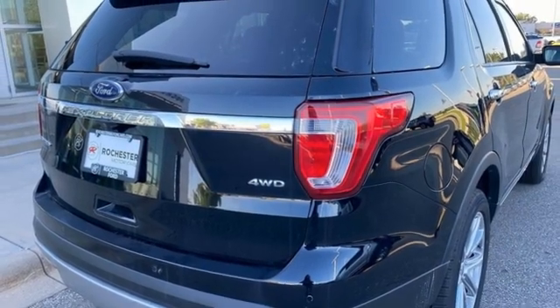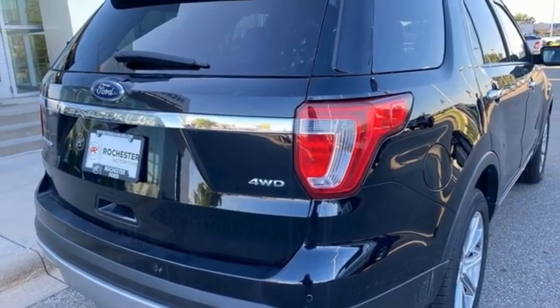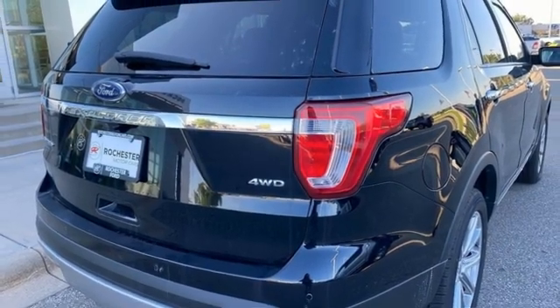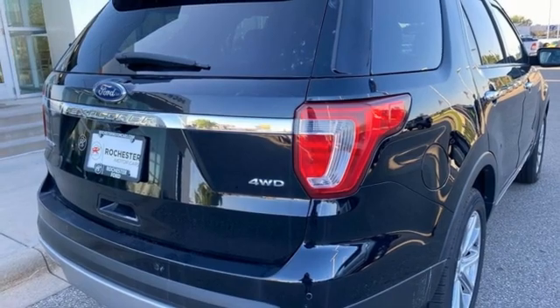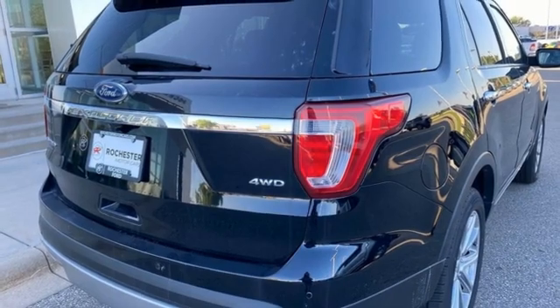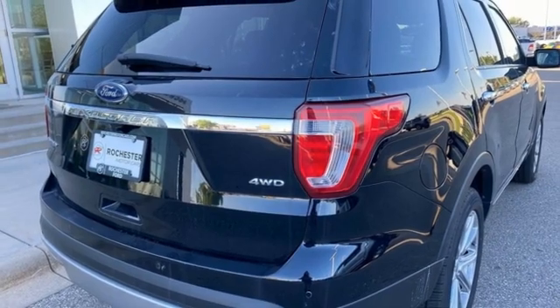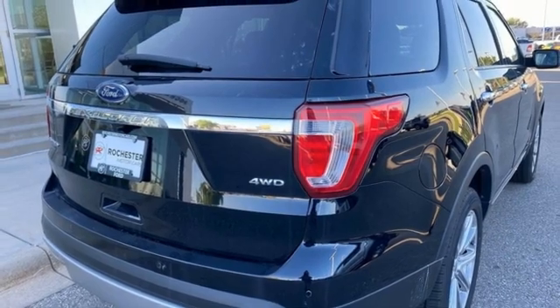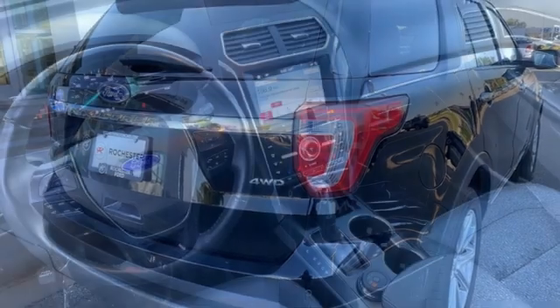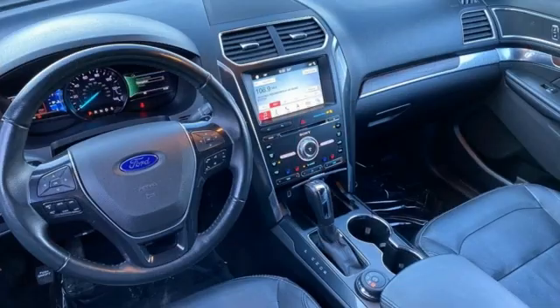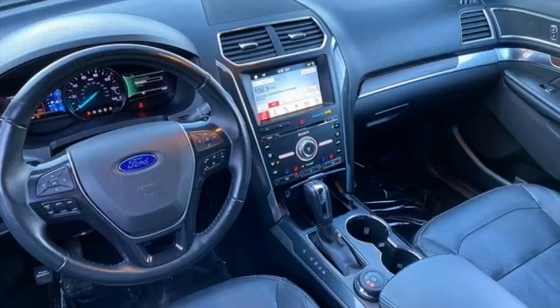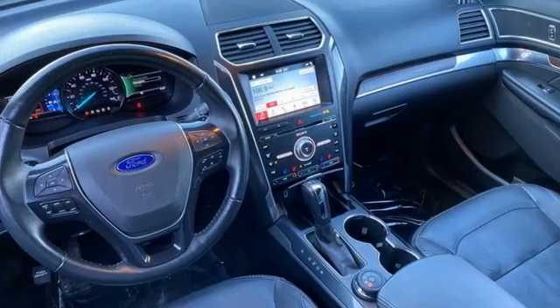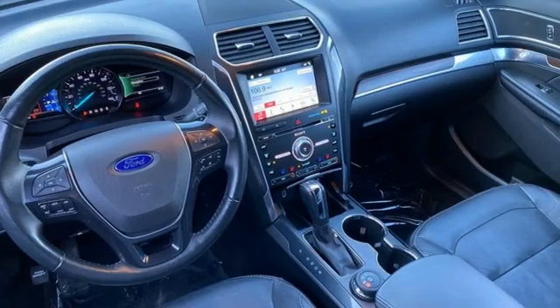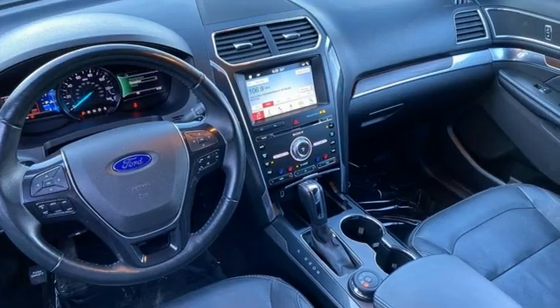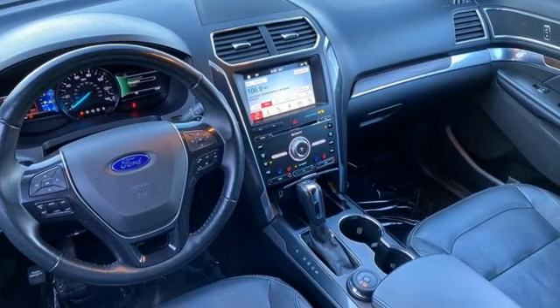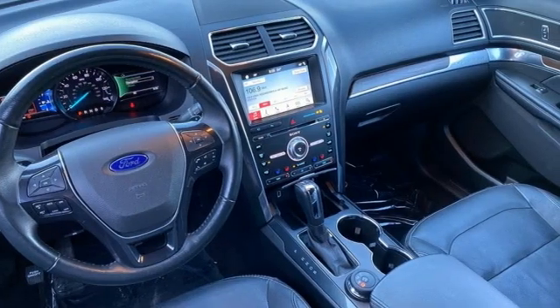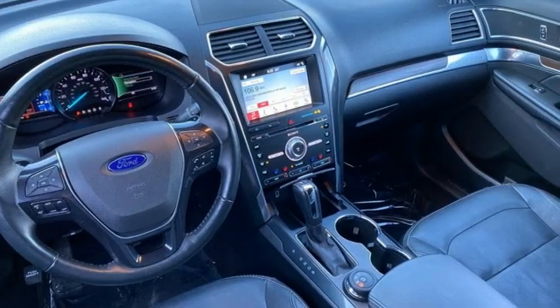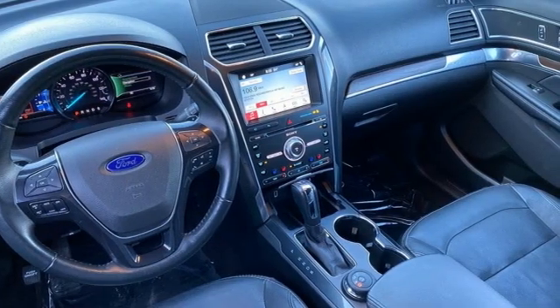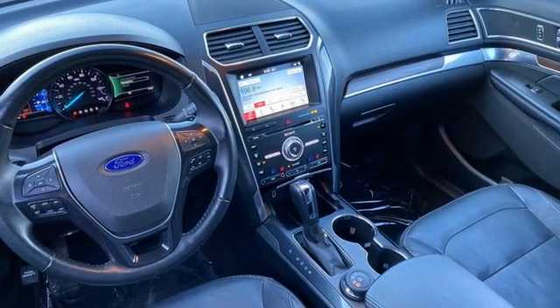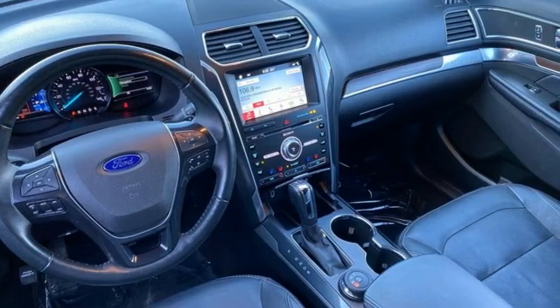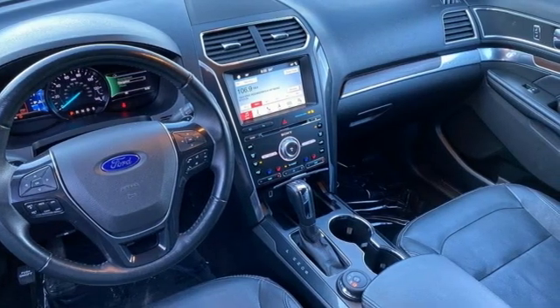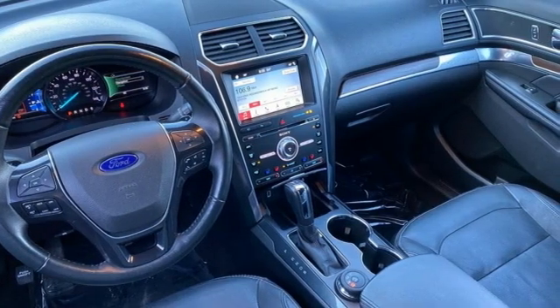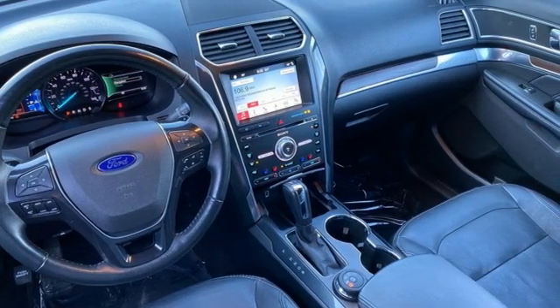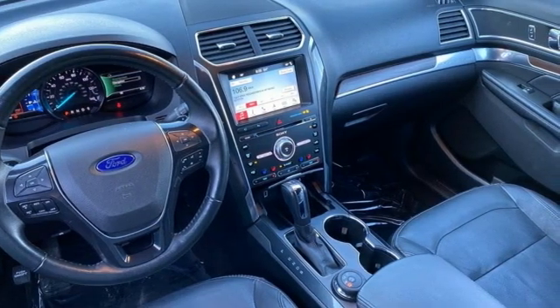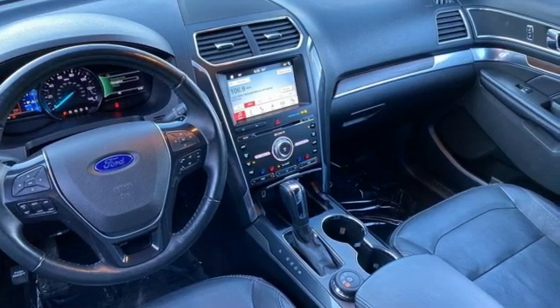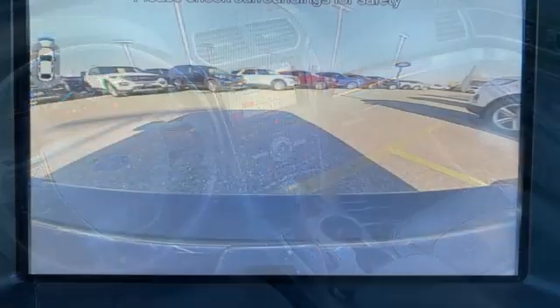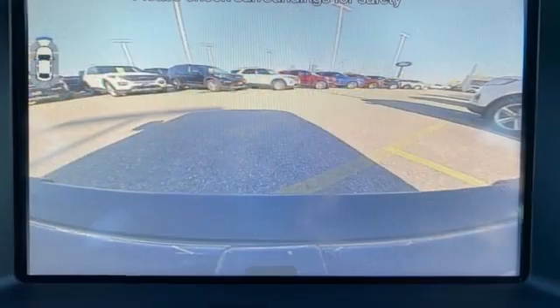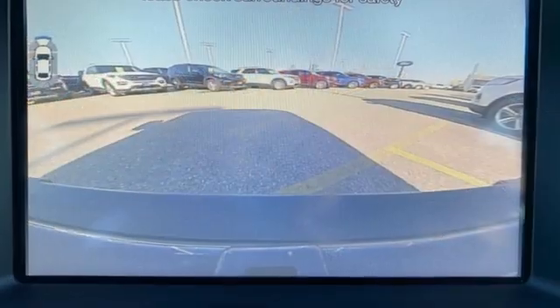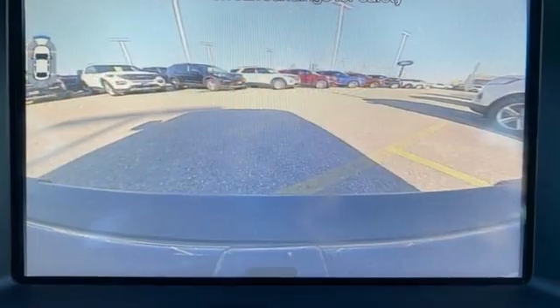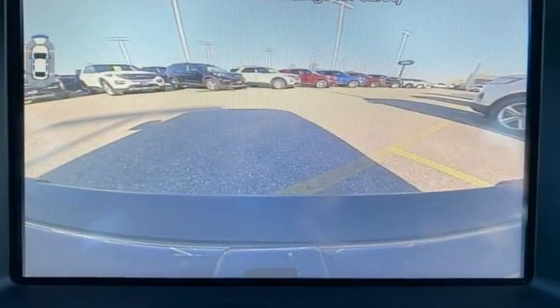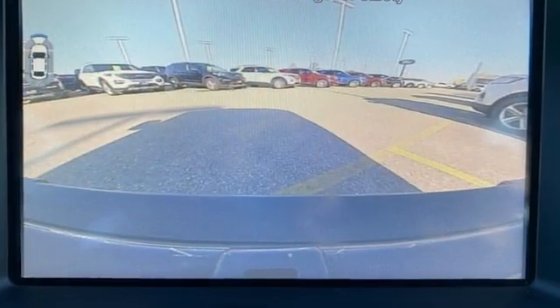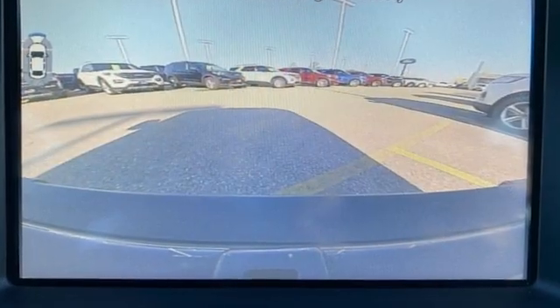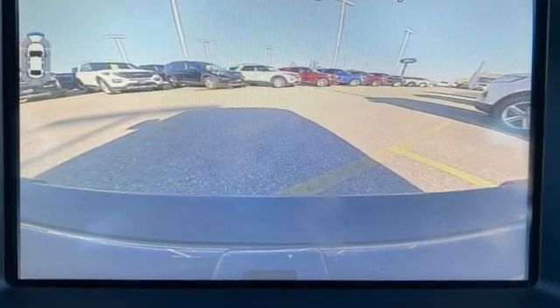Bluetooth wireless audio streaming, hands-free liftgate, four-wheel drive, and heated and ventilated leather bucket seats.